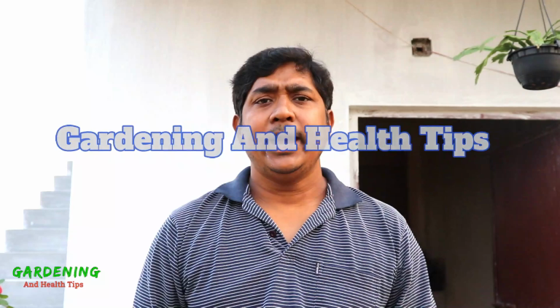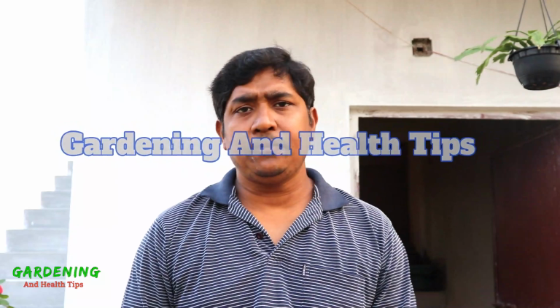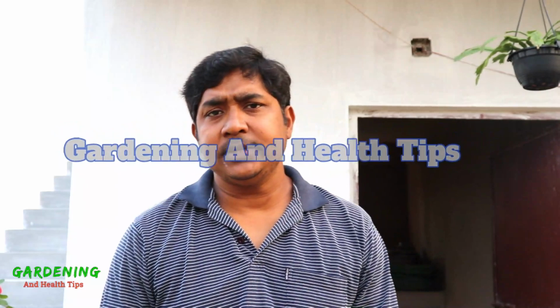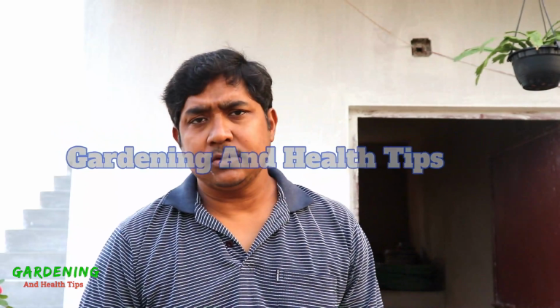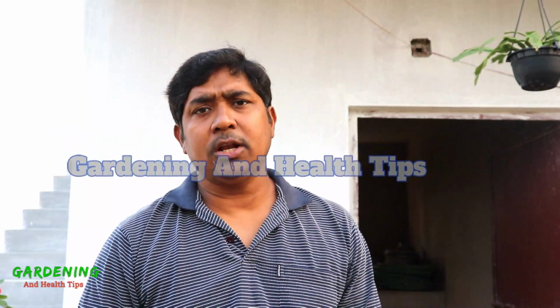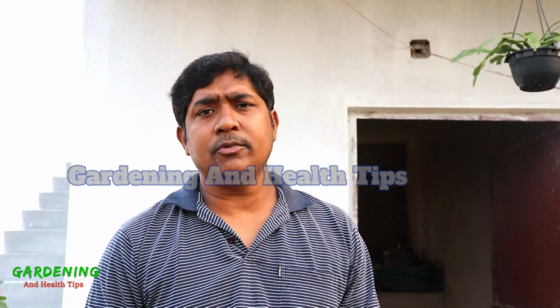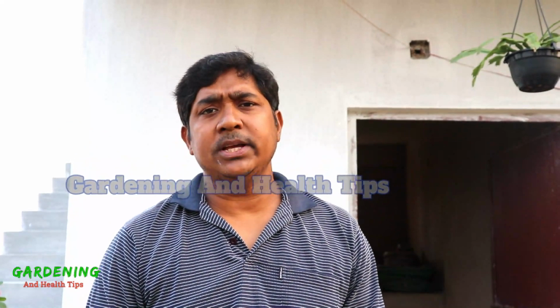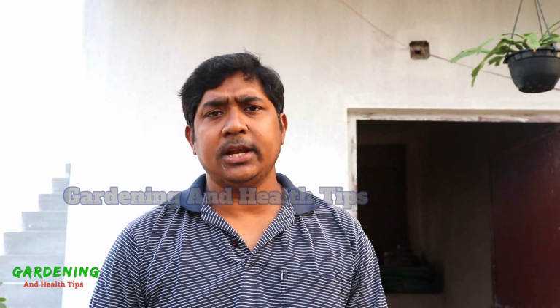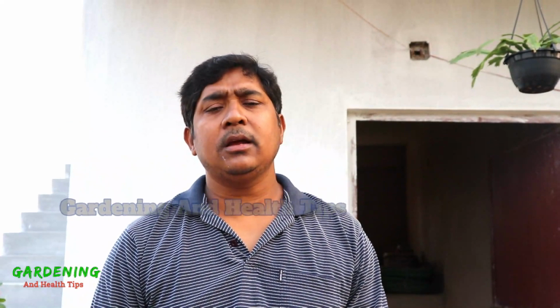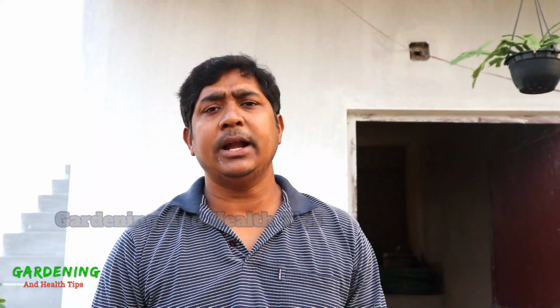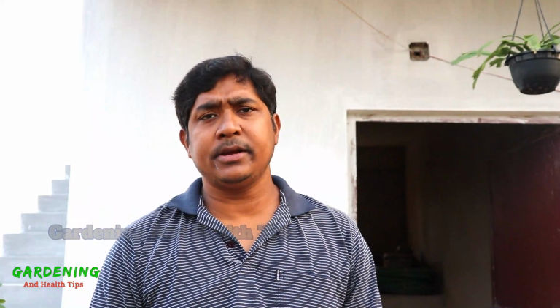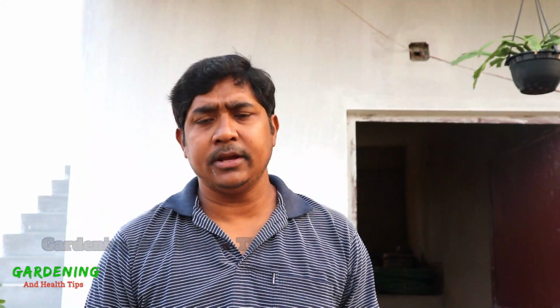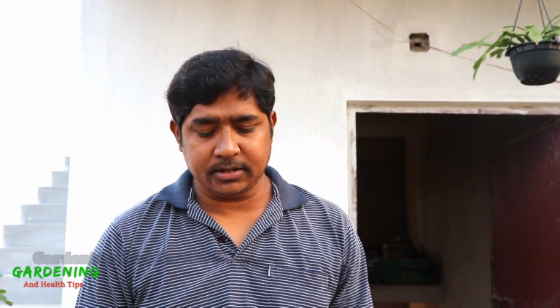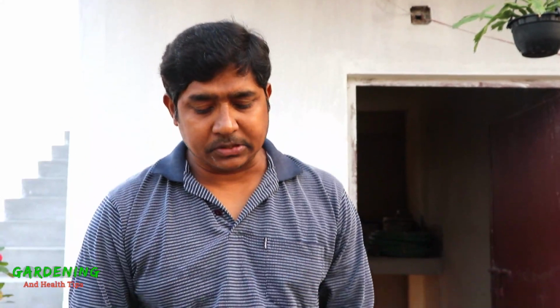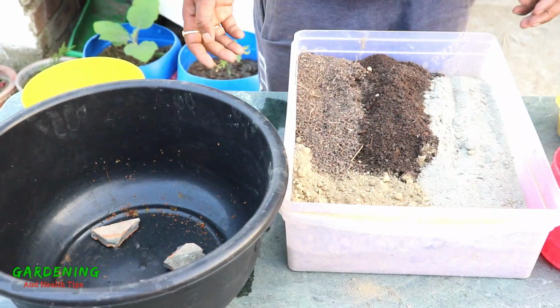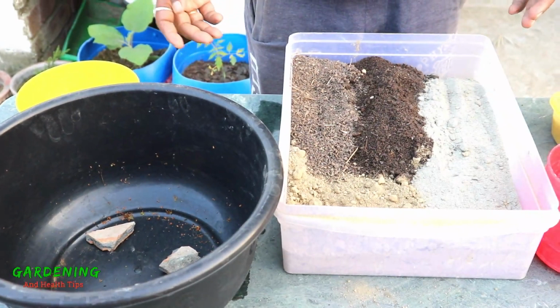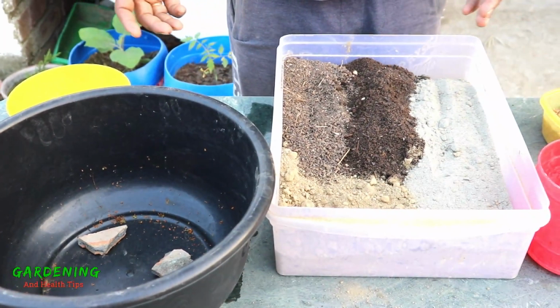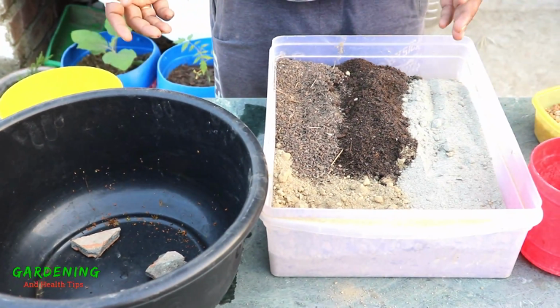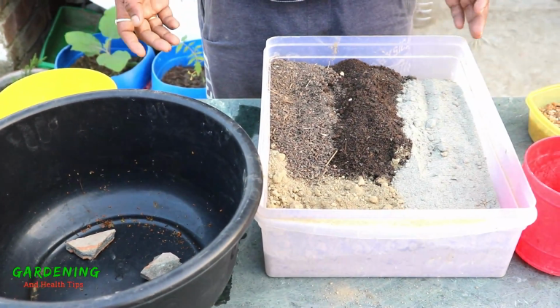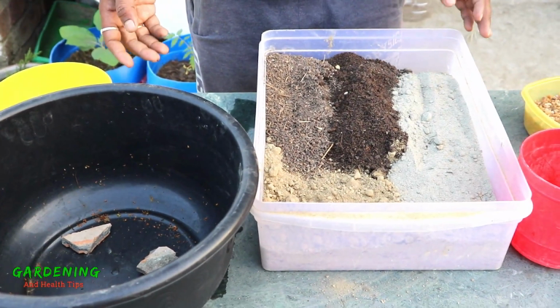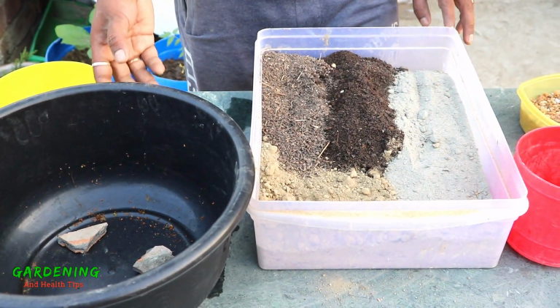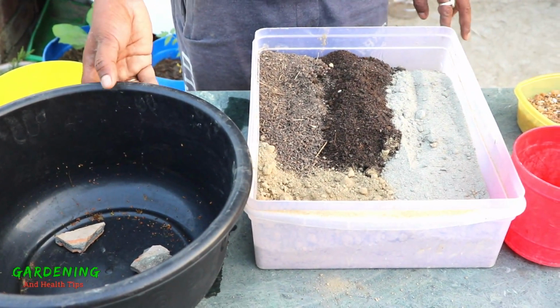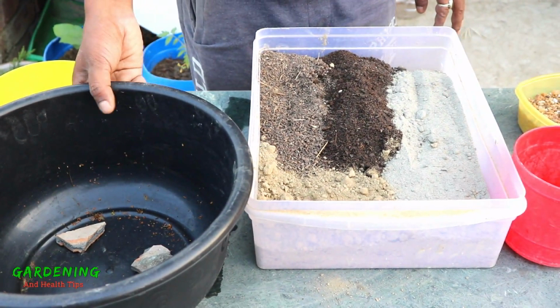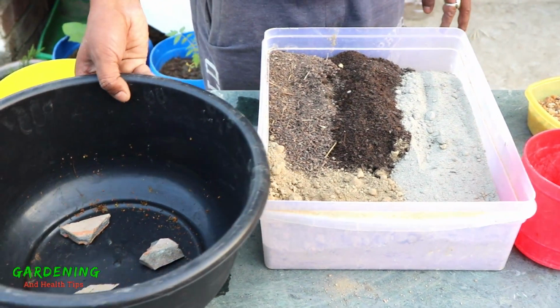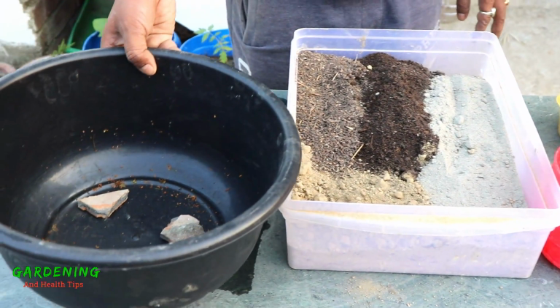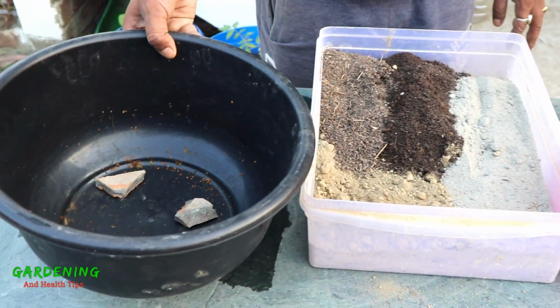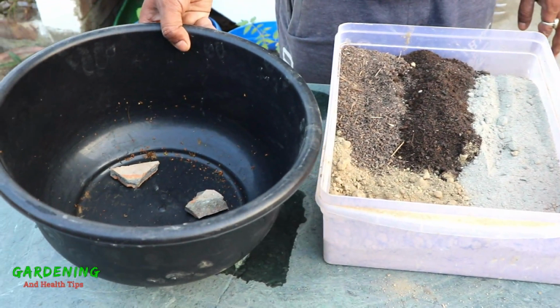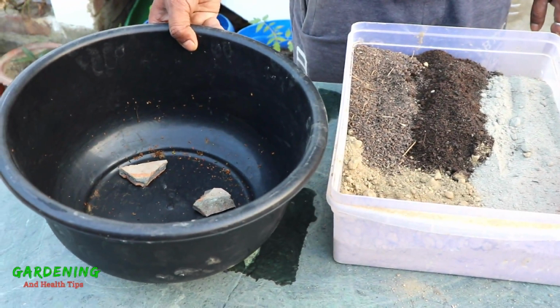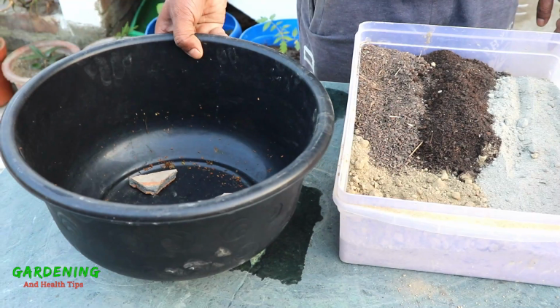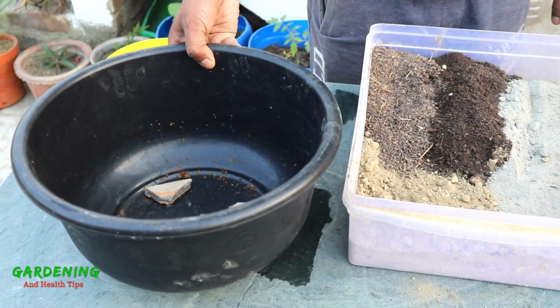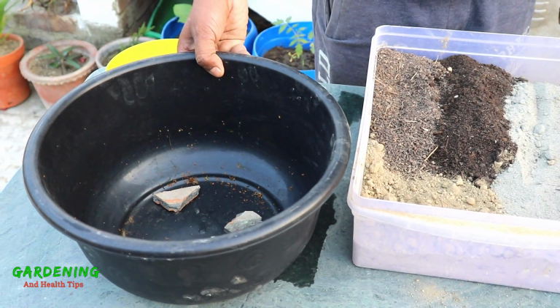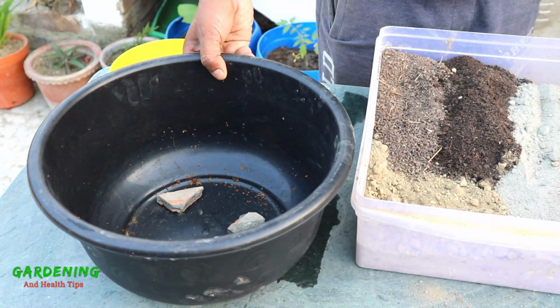Hello friends, welcome to my channel, gardening and health tips. So we can see how much water is going on in our way.